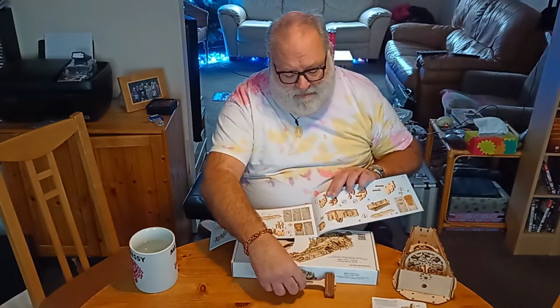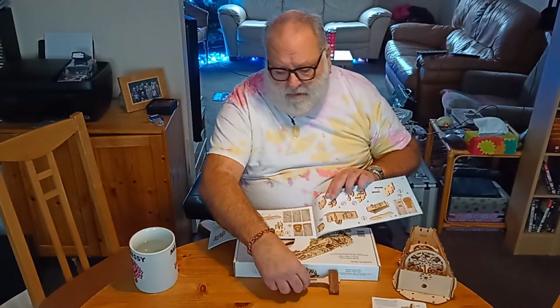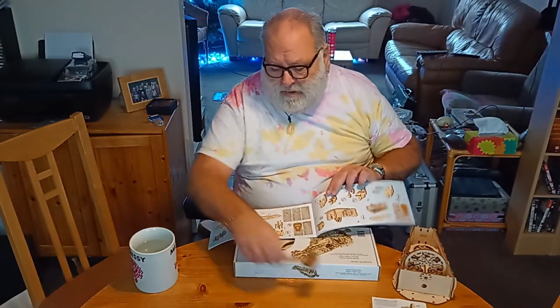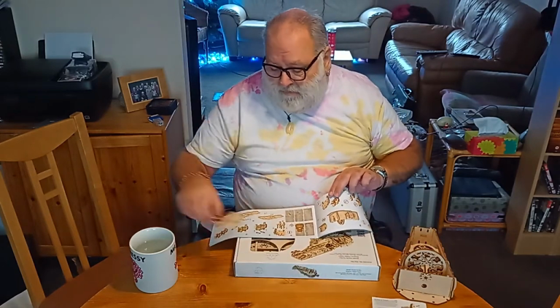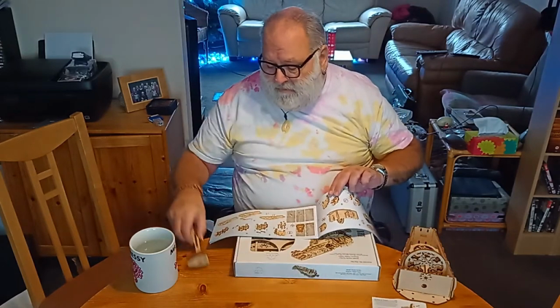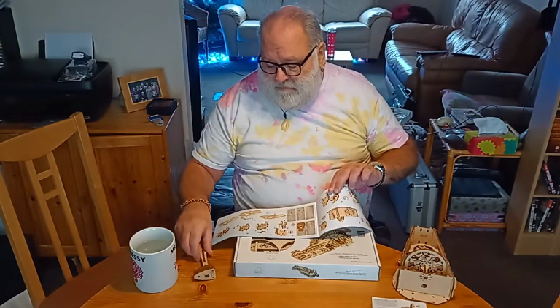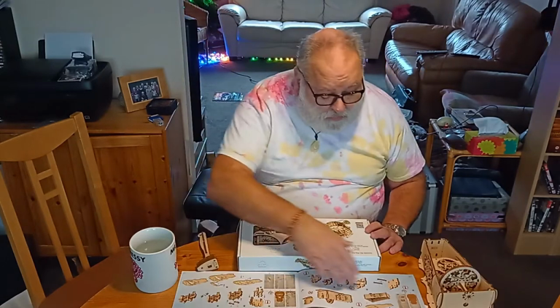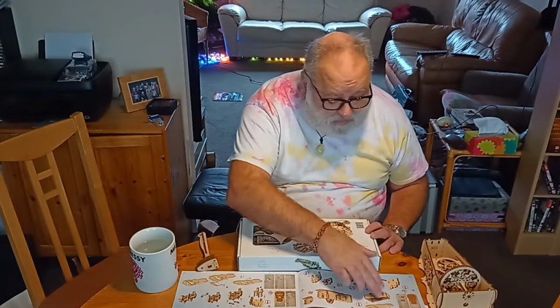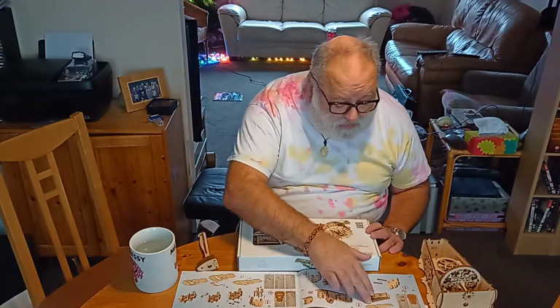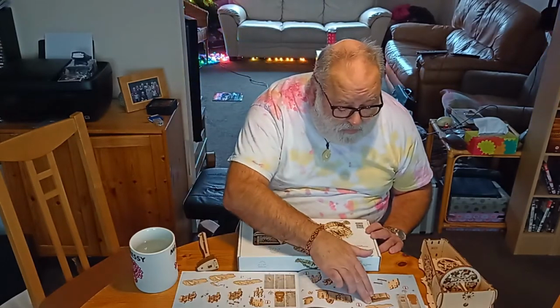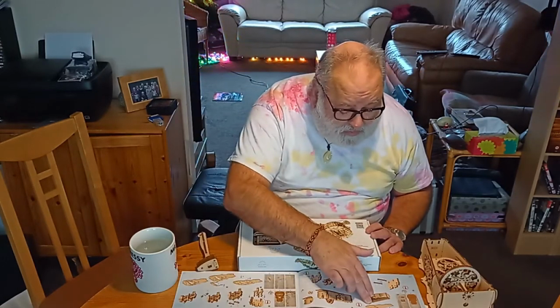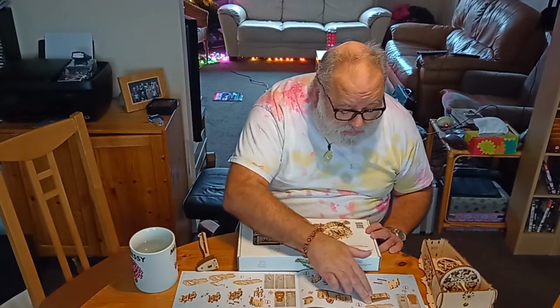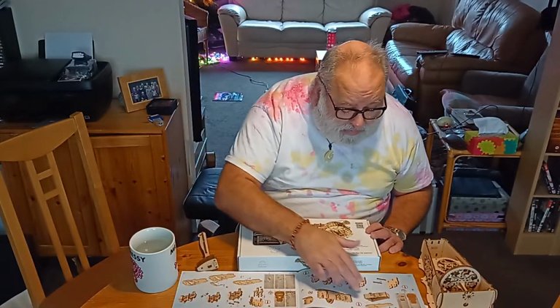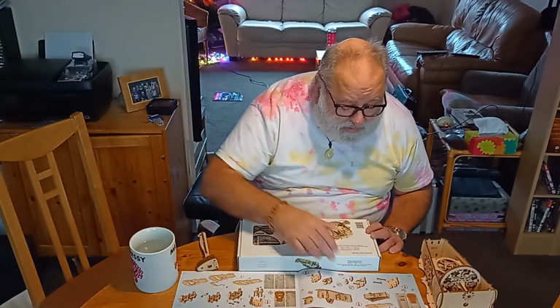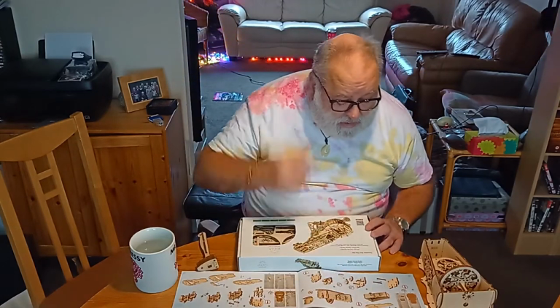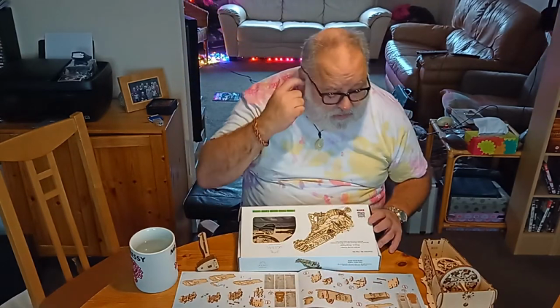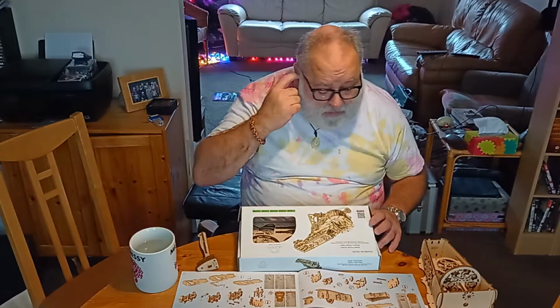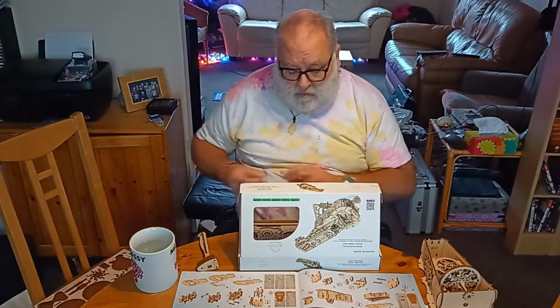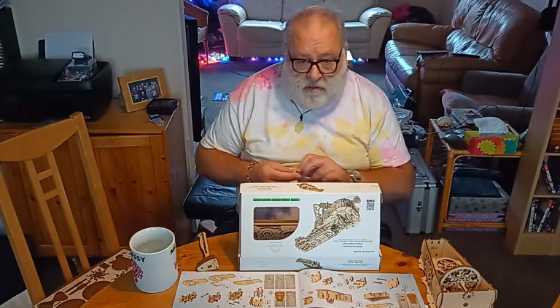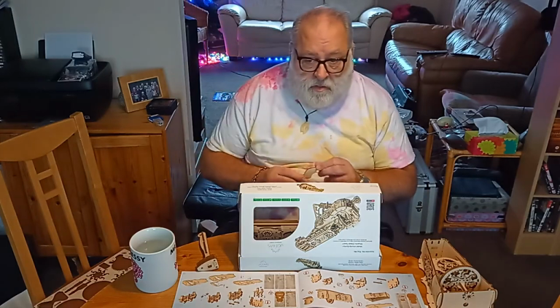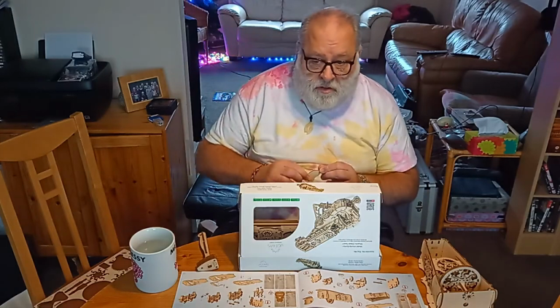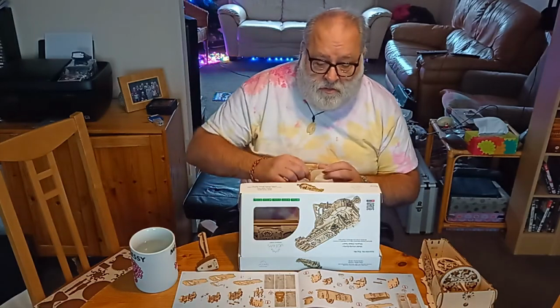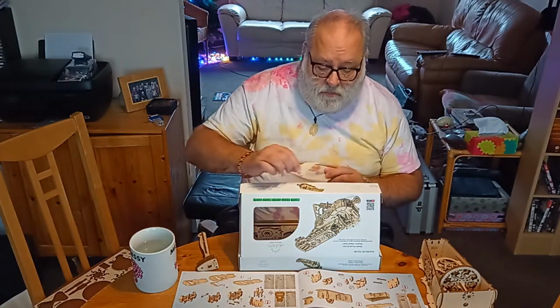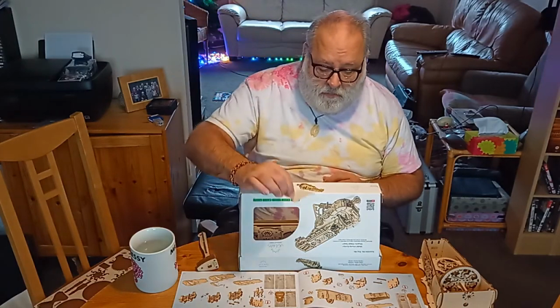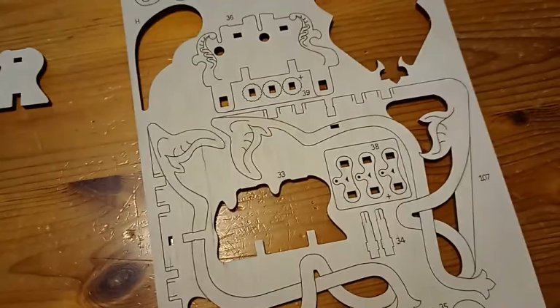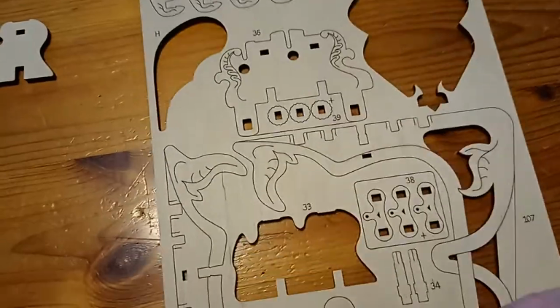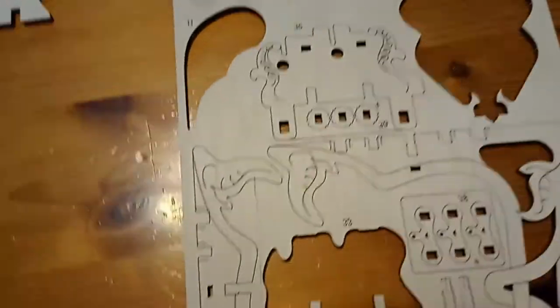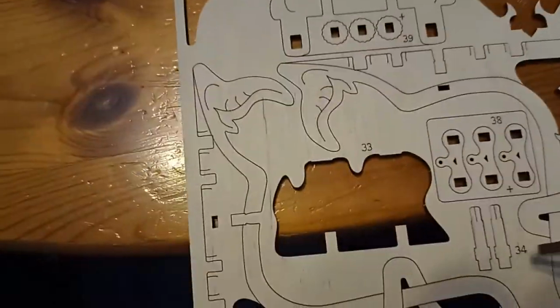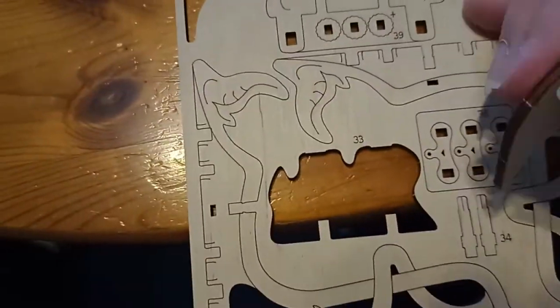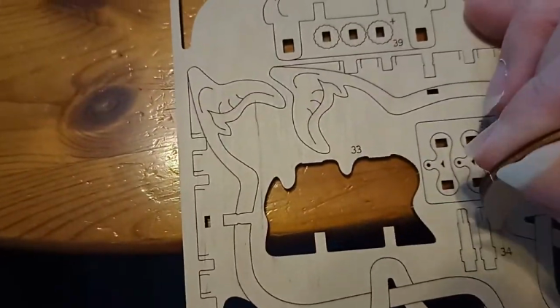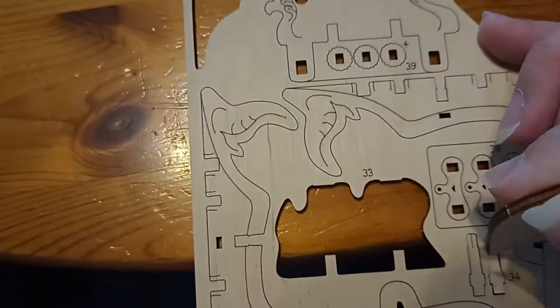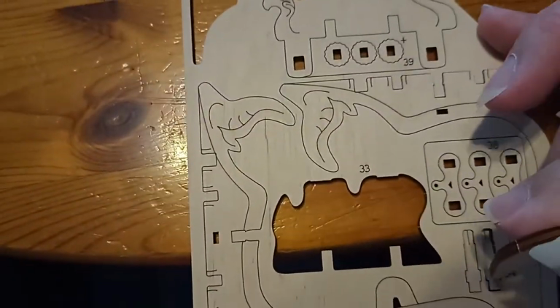Very clever. All the parts are numbered very clearly, and they also give you this little tool for pressing out bits.